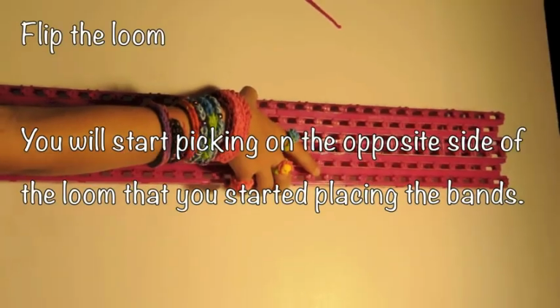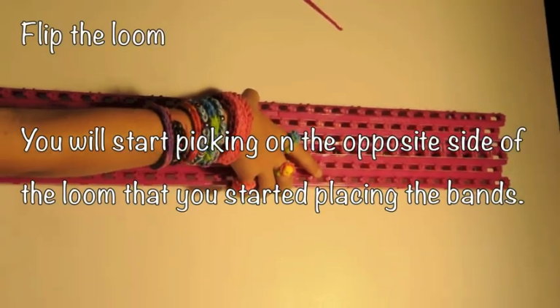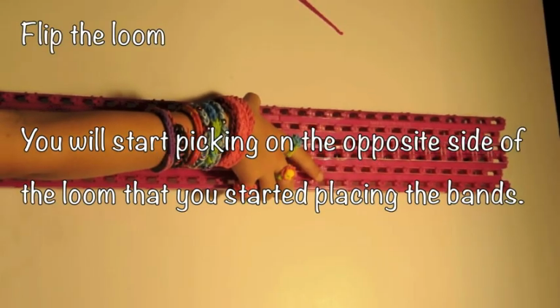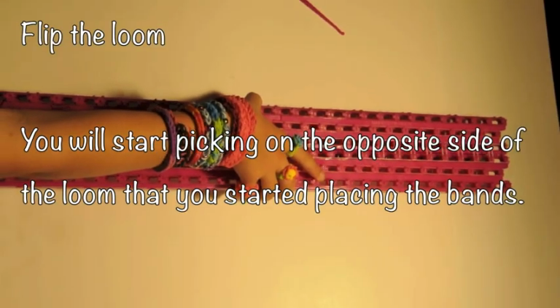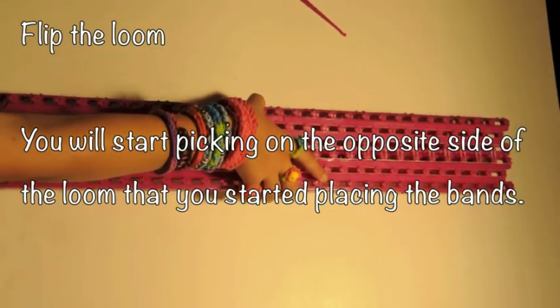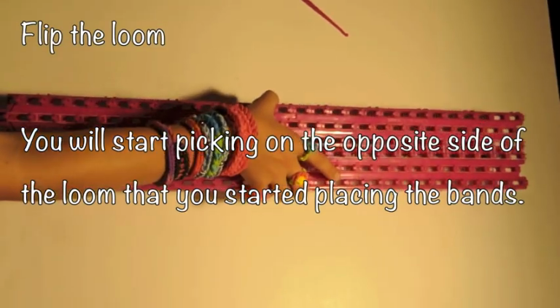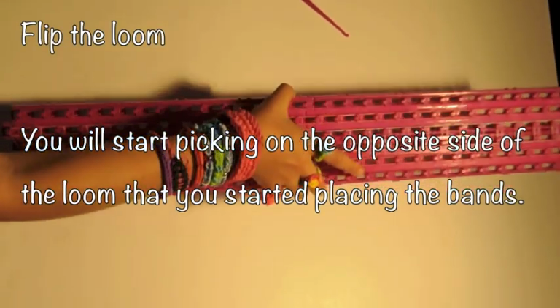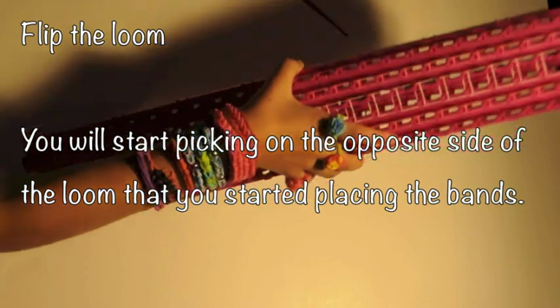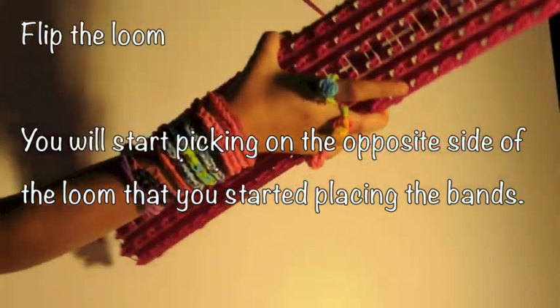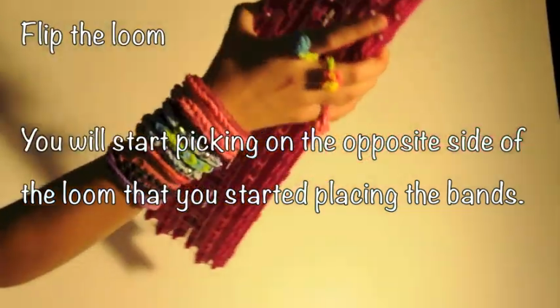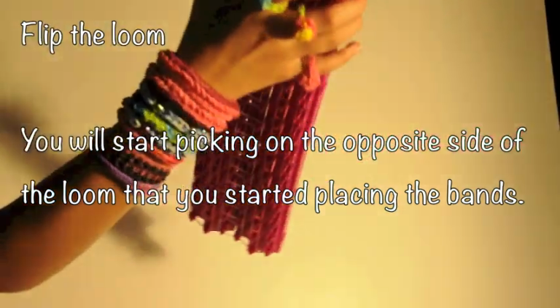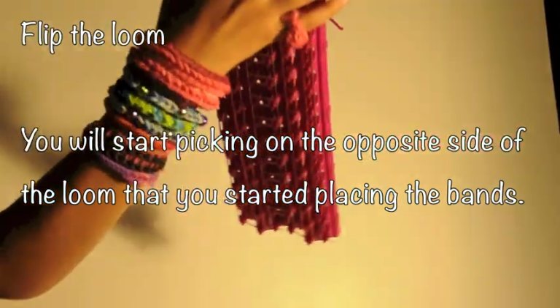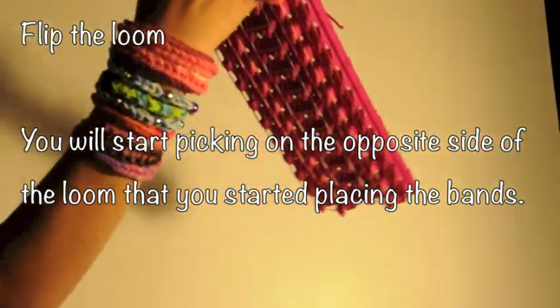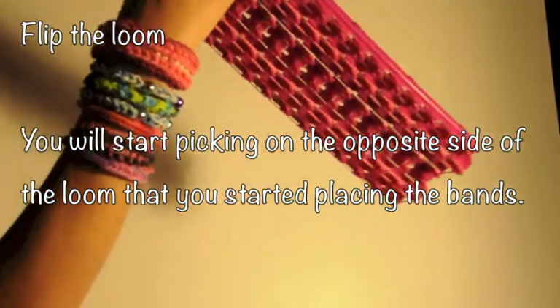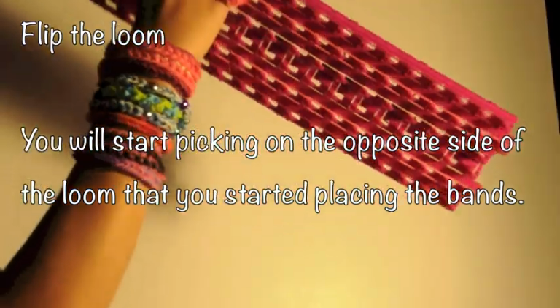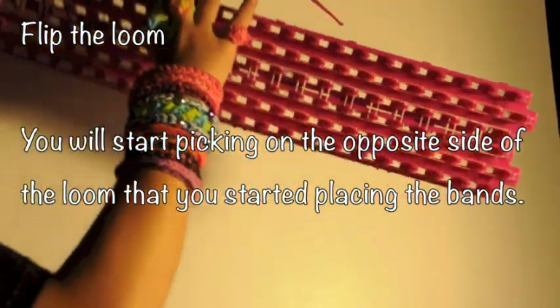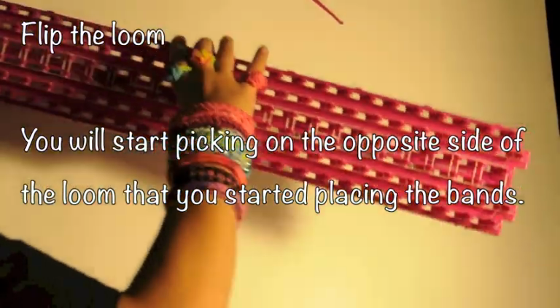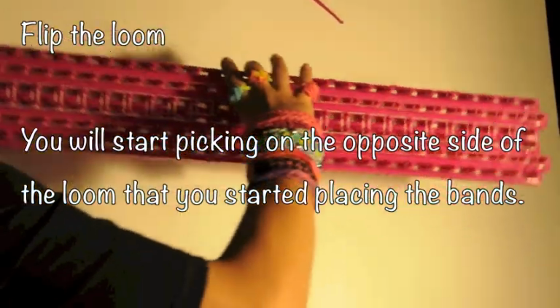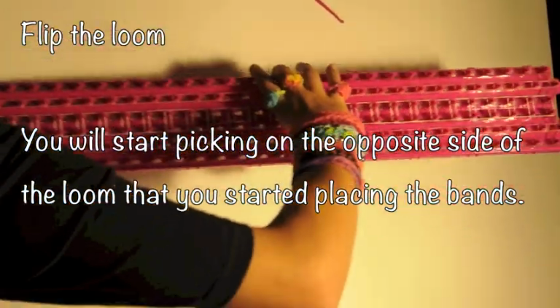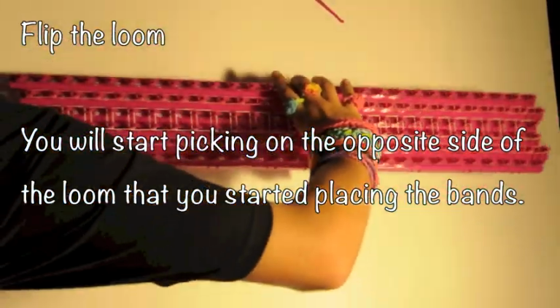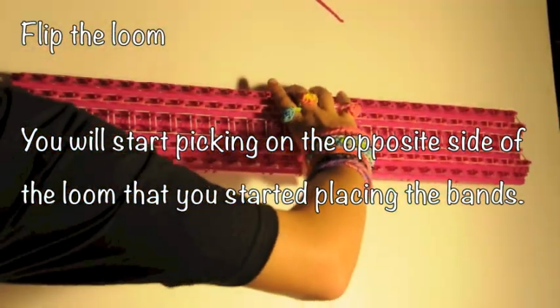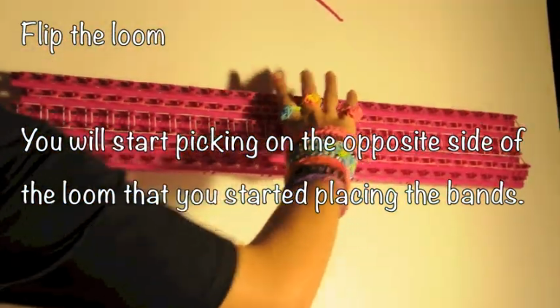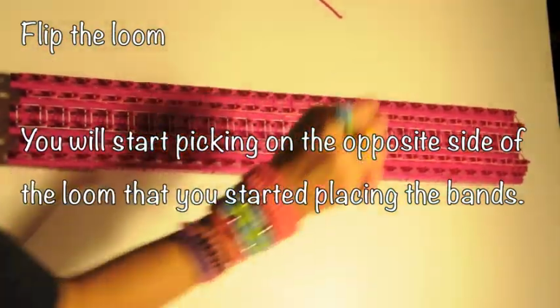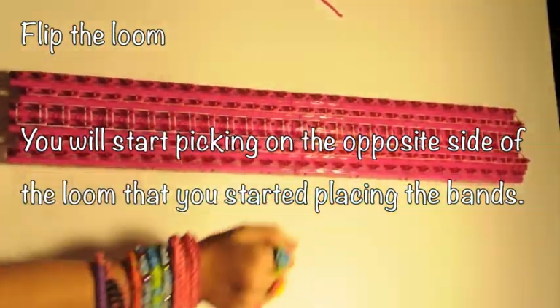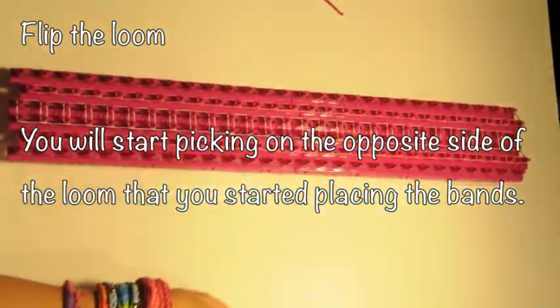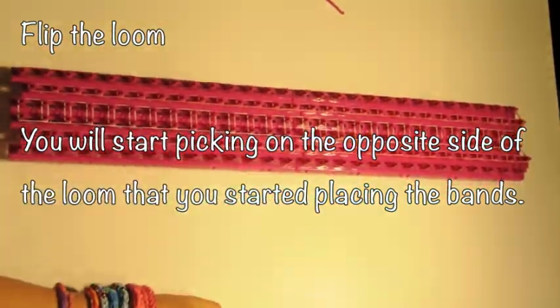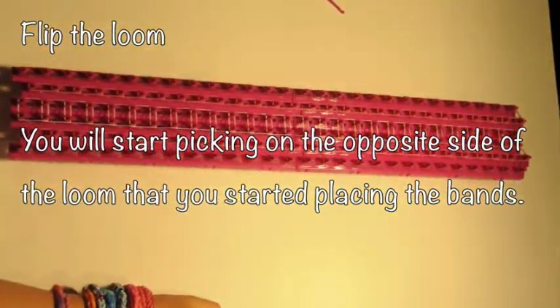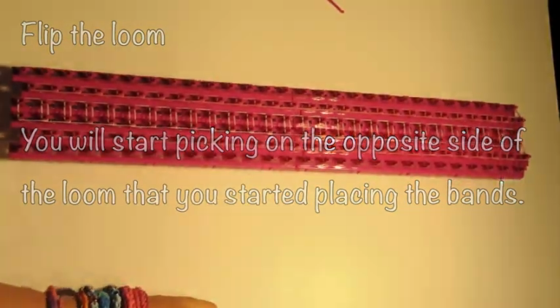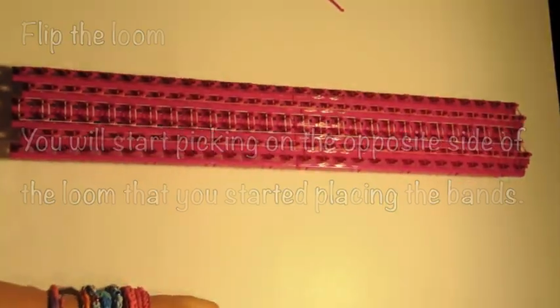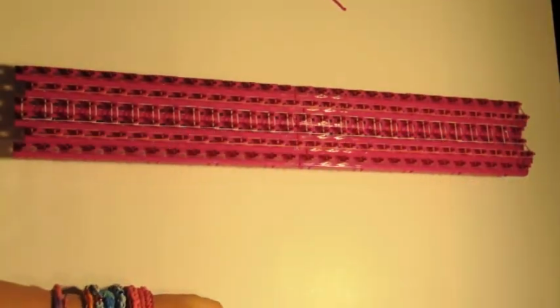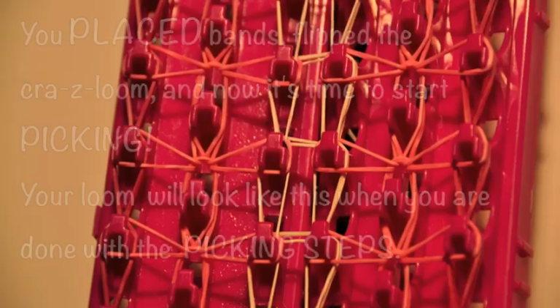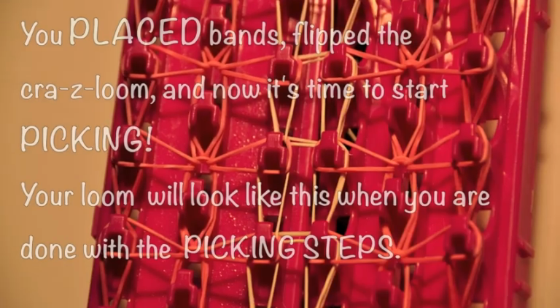Flip the loom — very important. You will now start picking on the opposite side of the loom that you started placing.